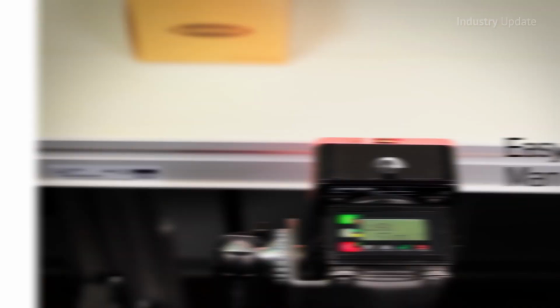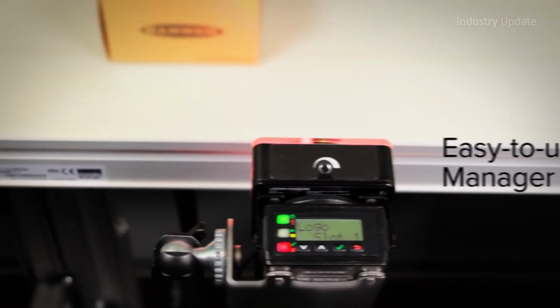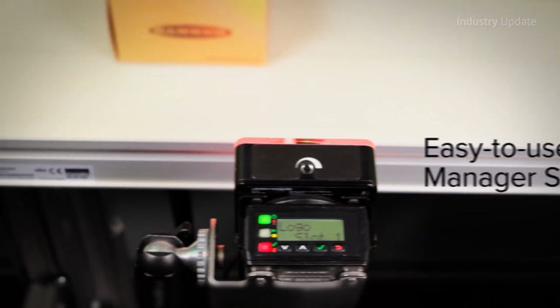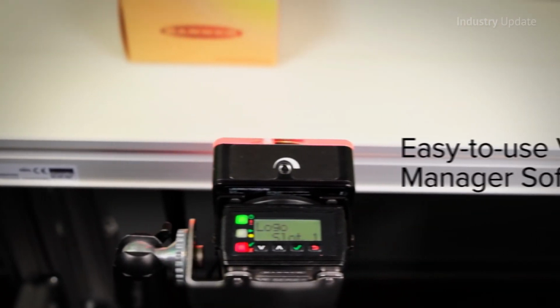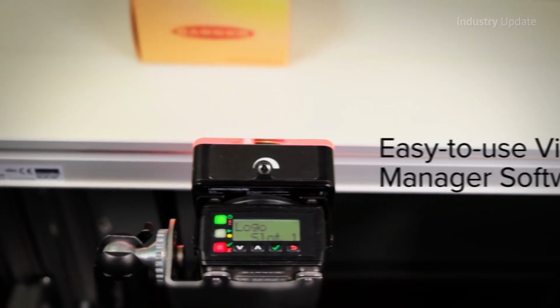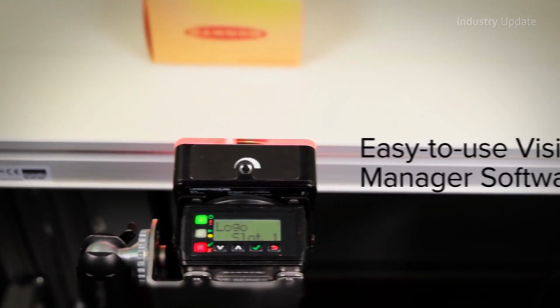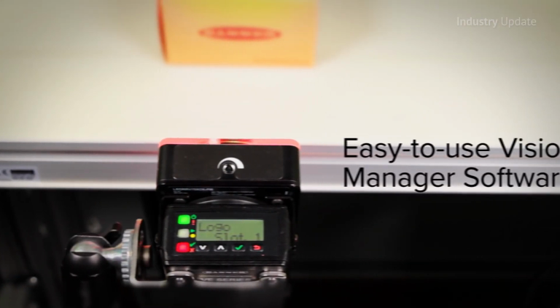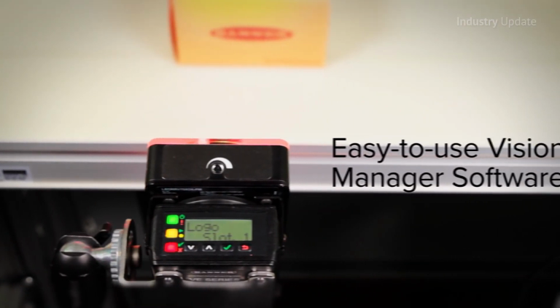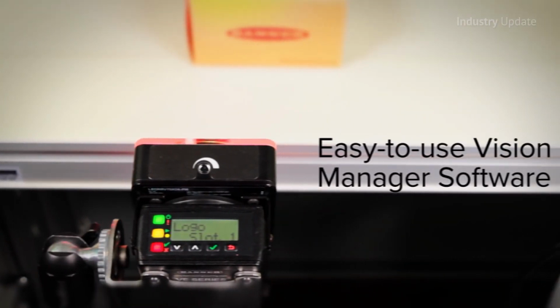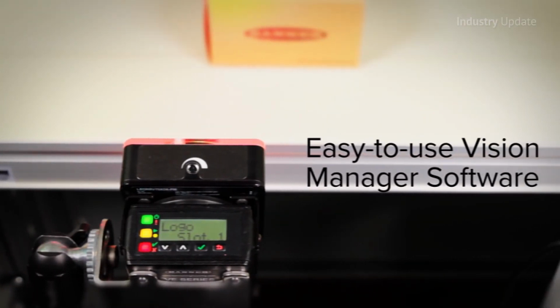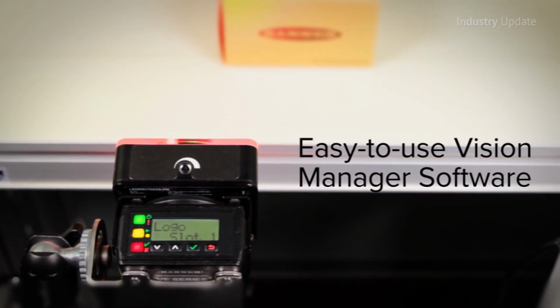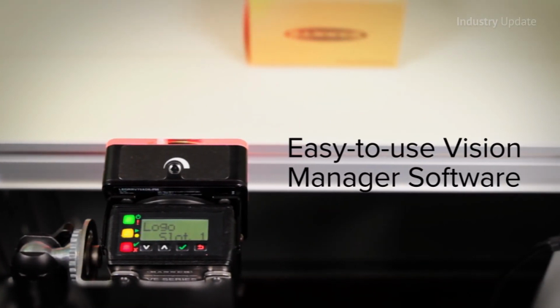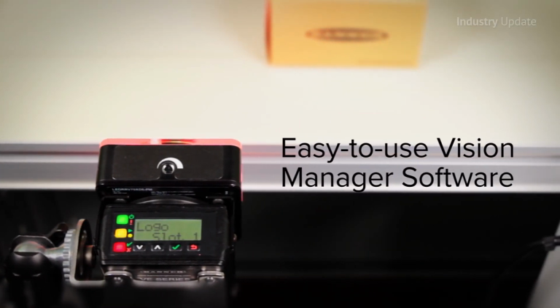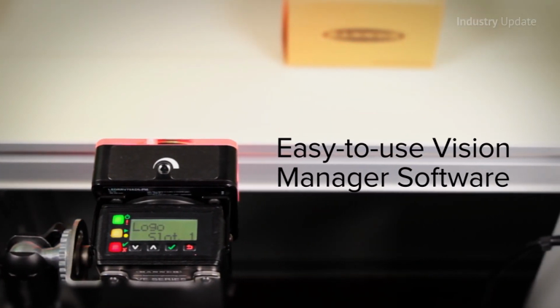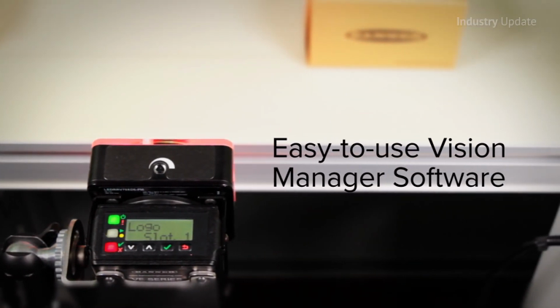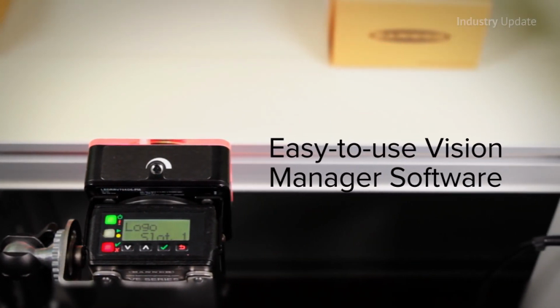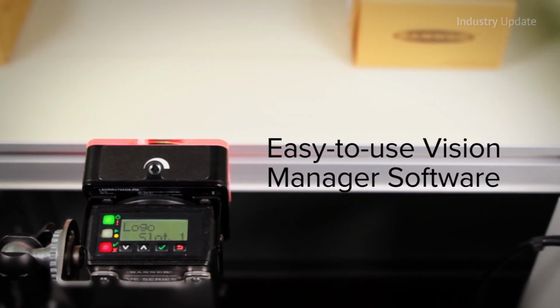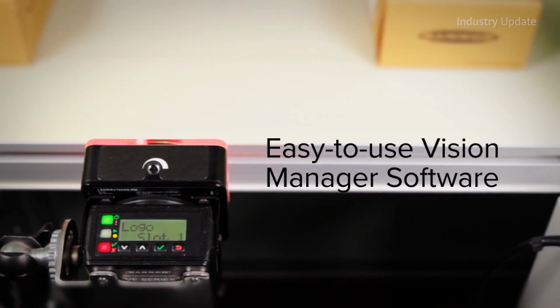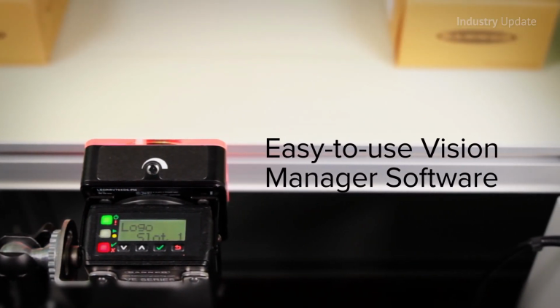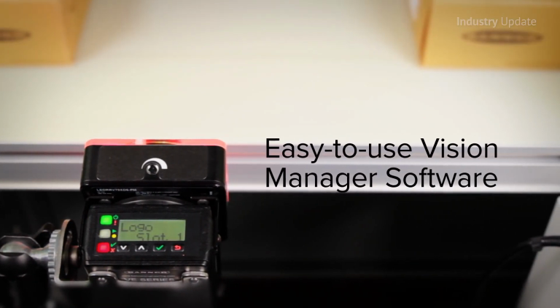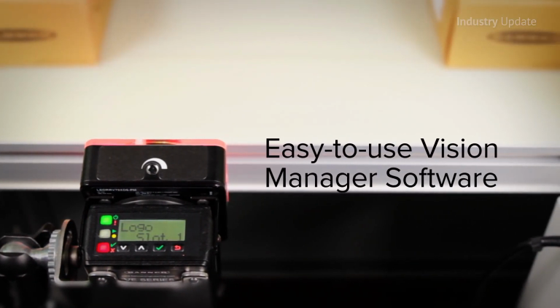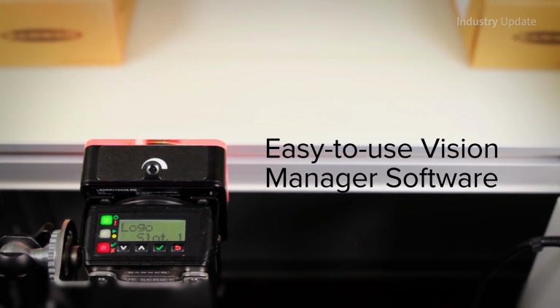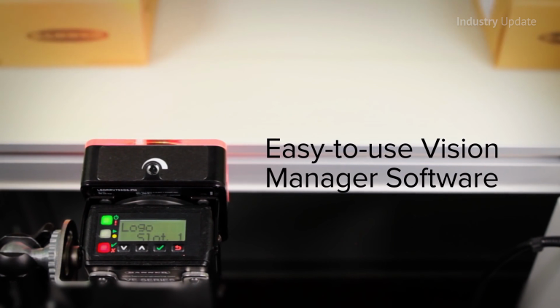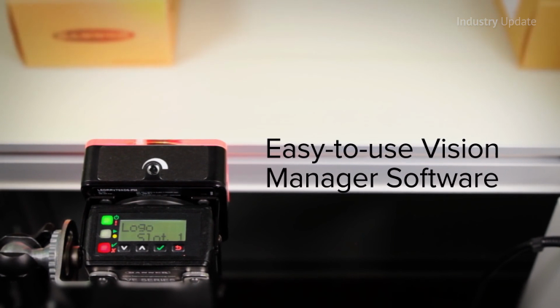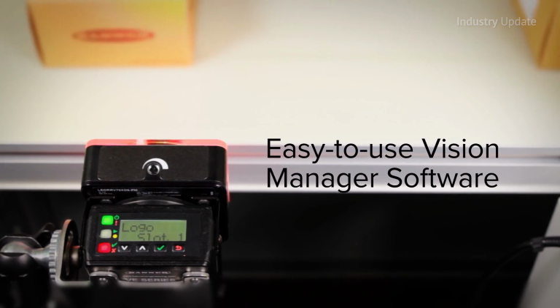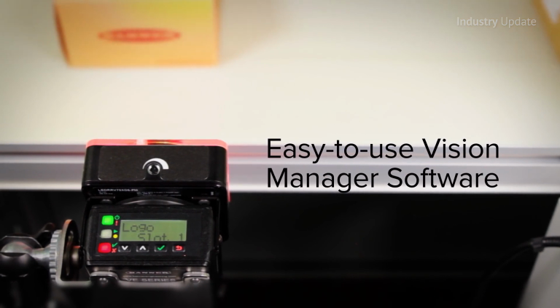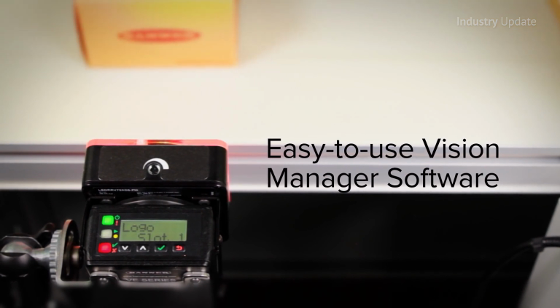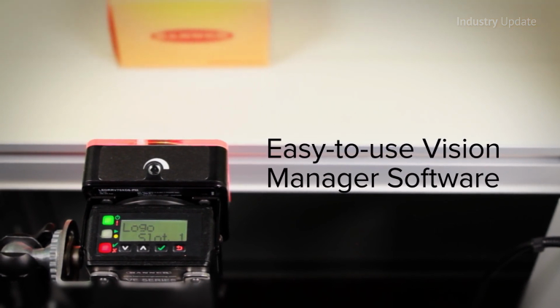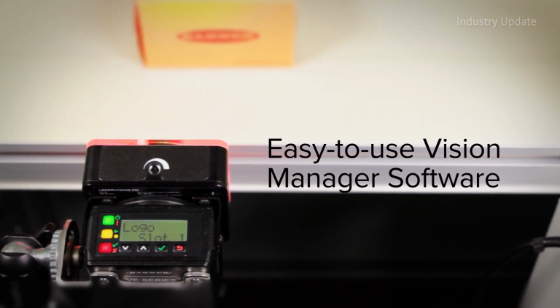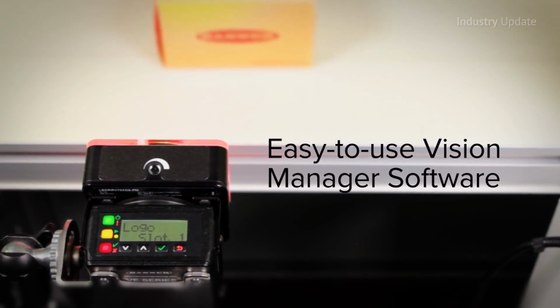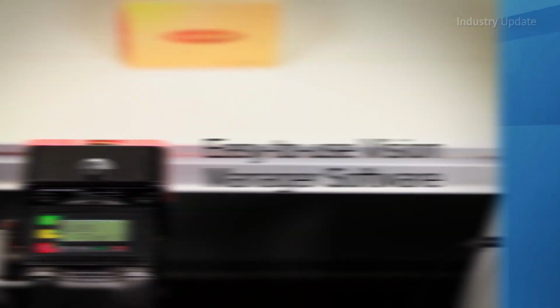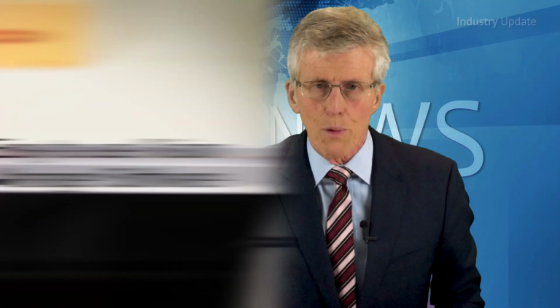Even complex applications can be set up in minutes with Banner's free and easy to use Vision Manager software.